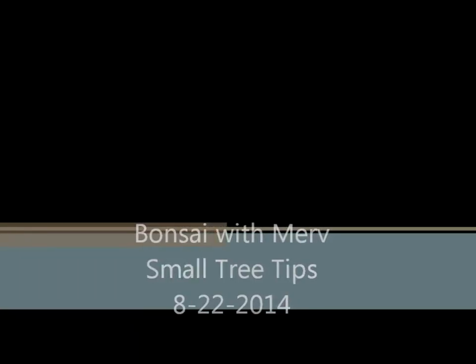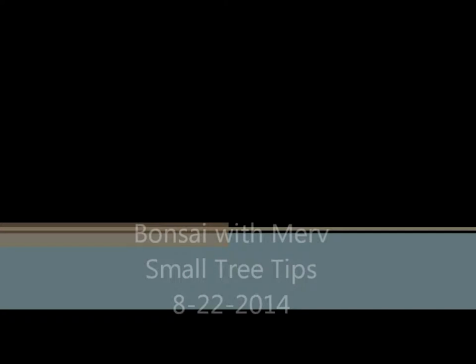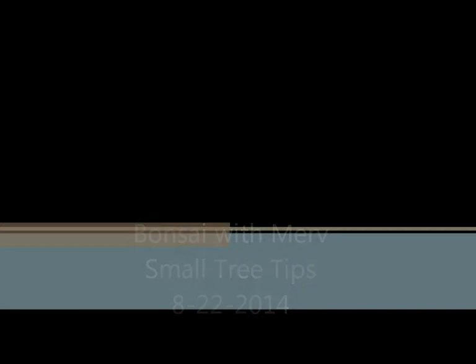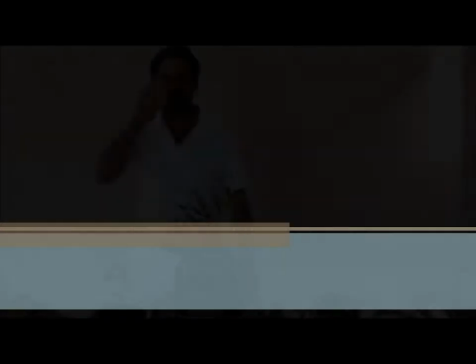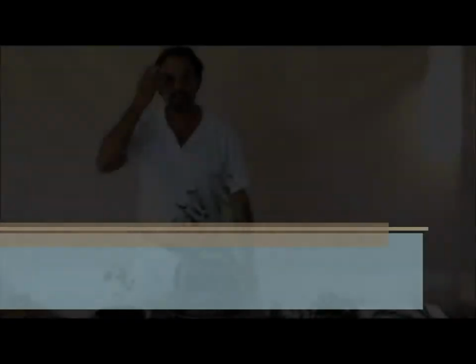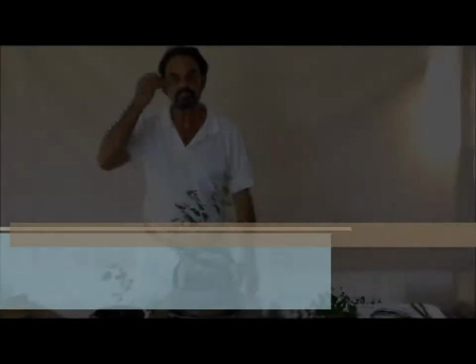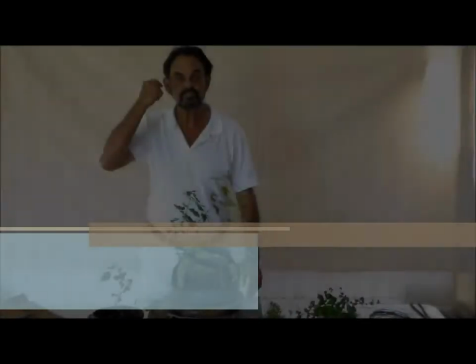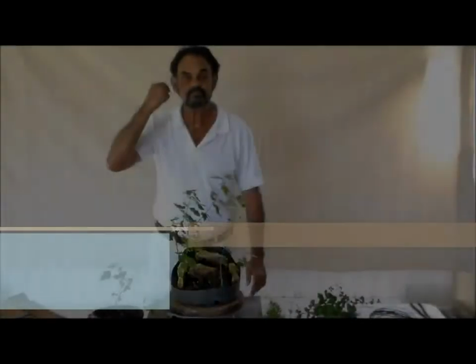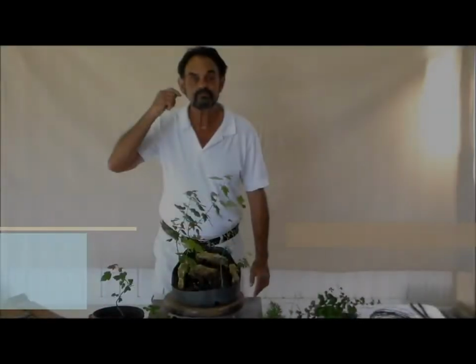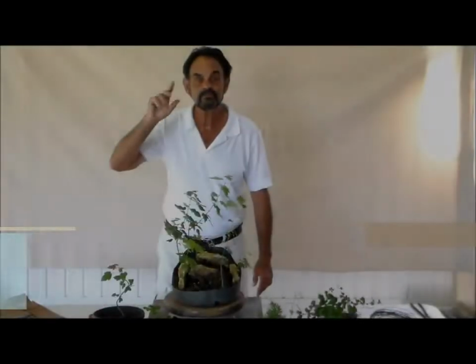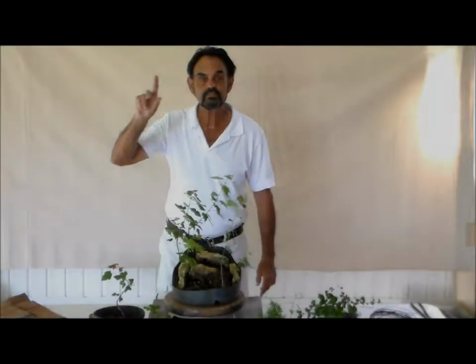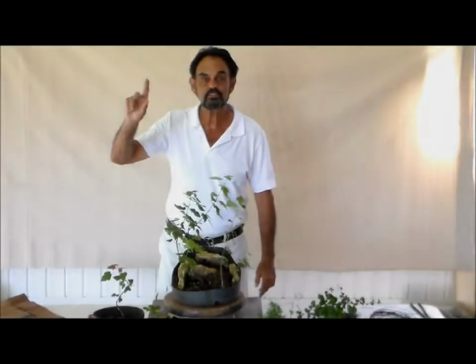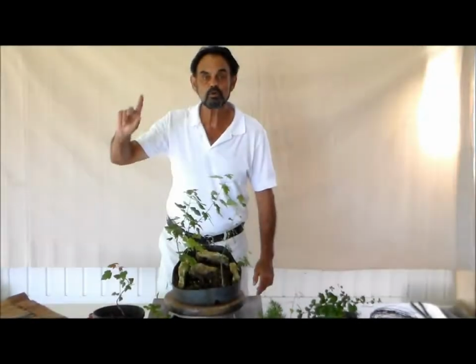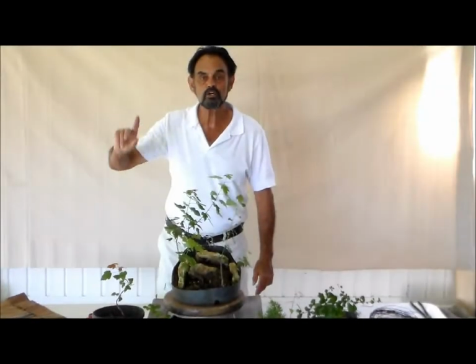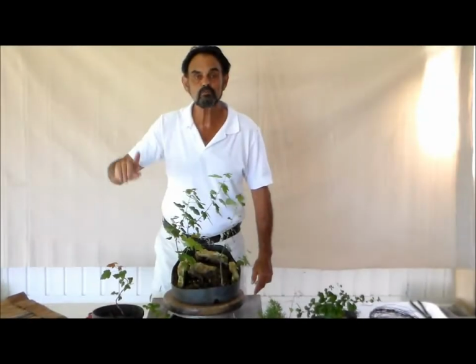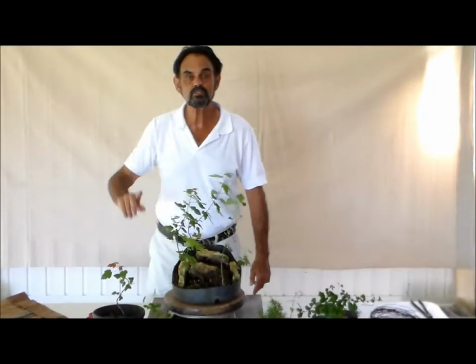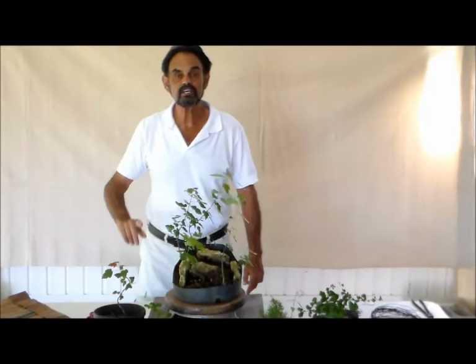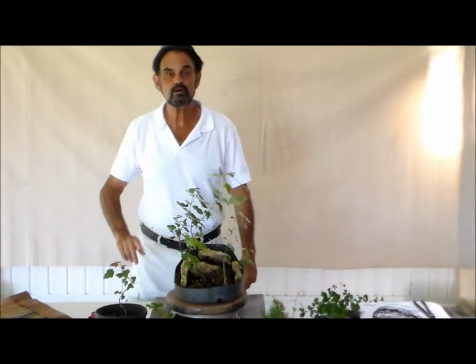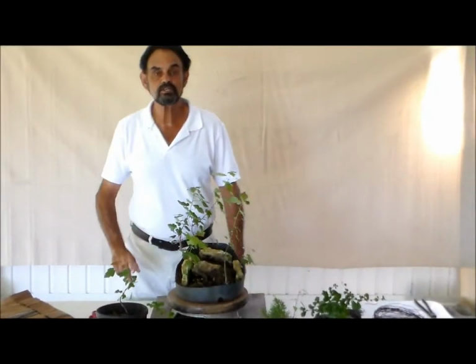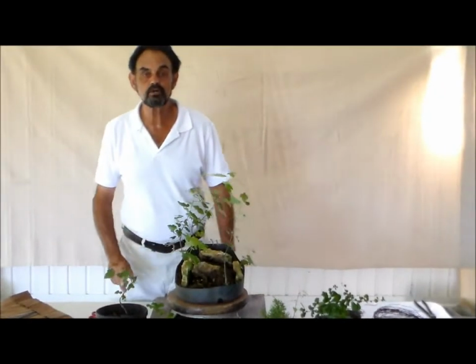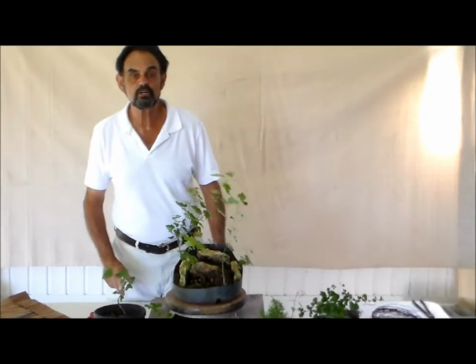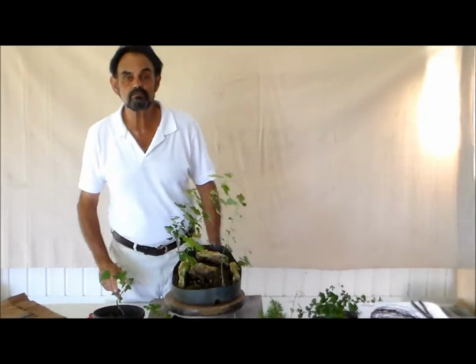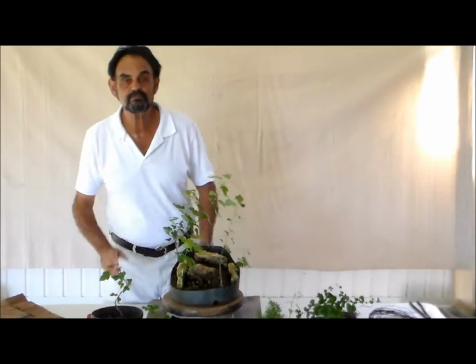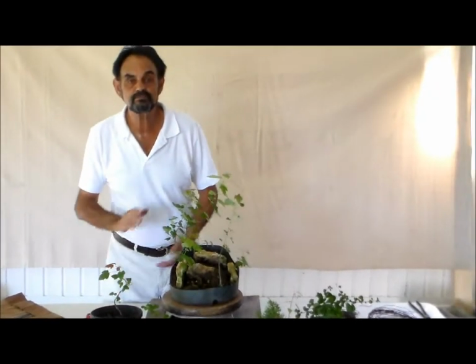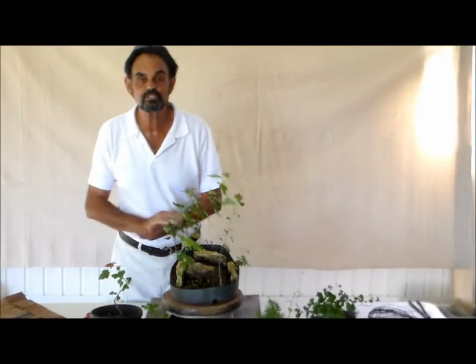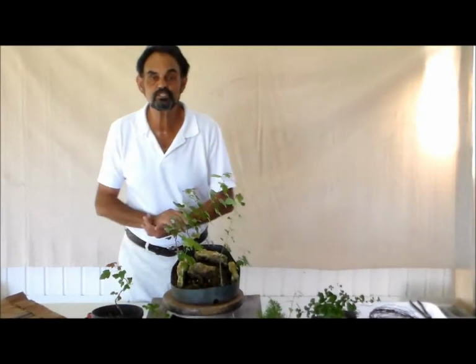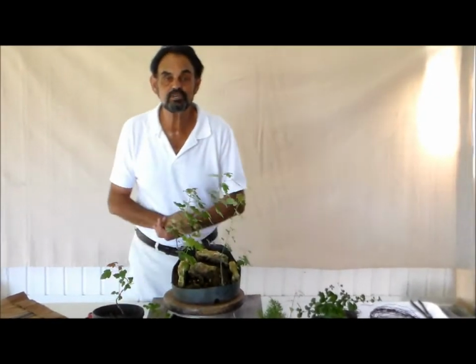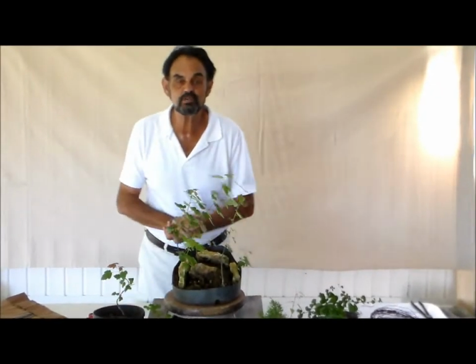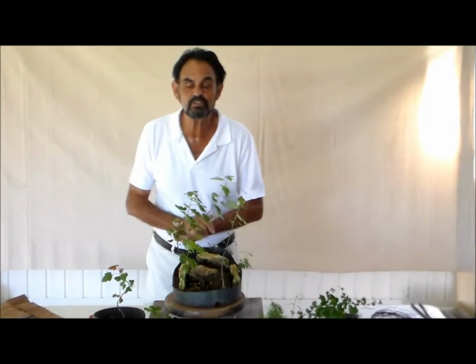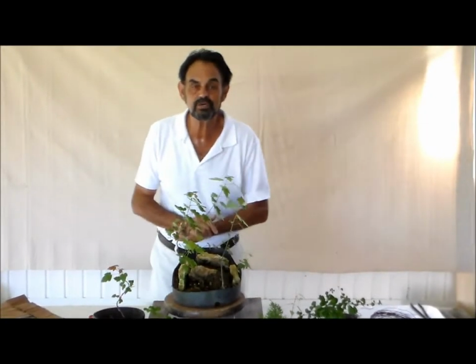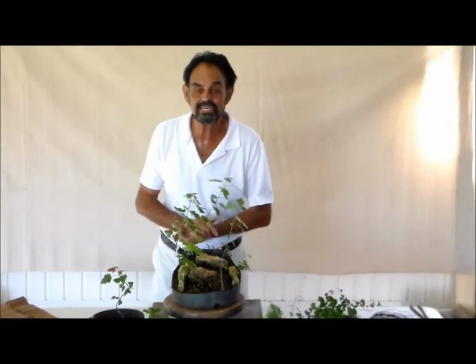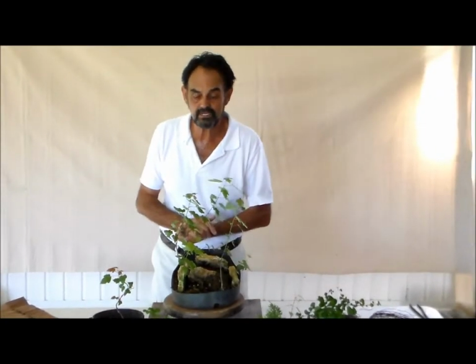Hi guys. This is Merv, Bonsai with Merv. Good to be with you again.